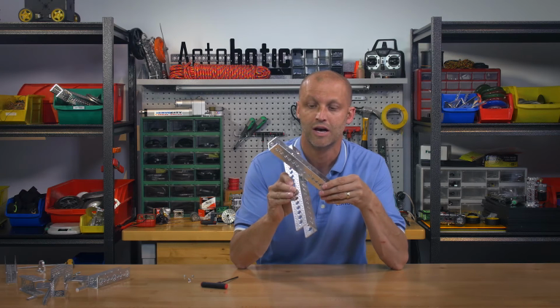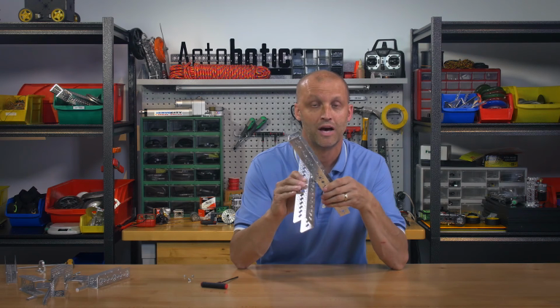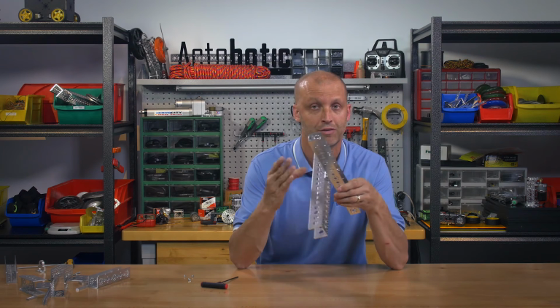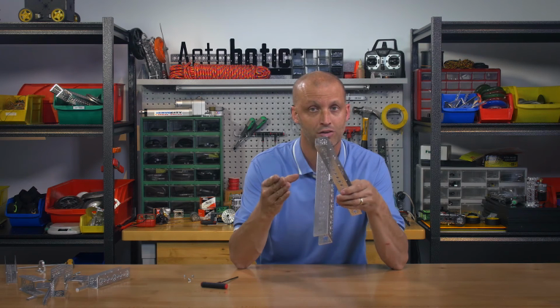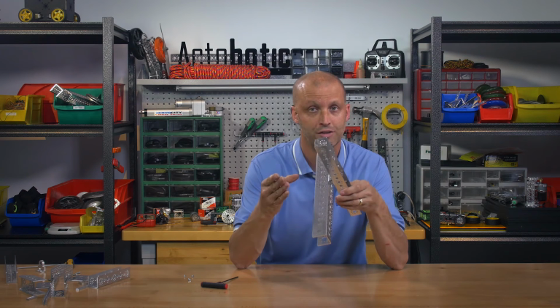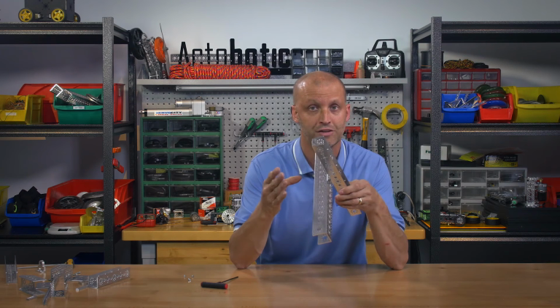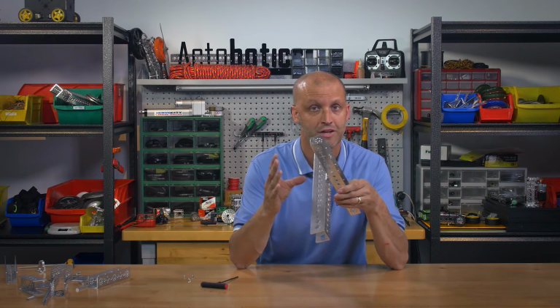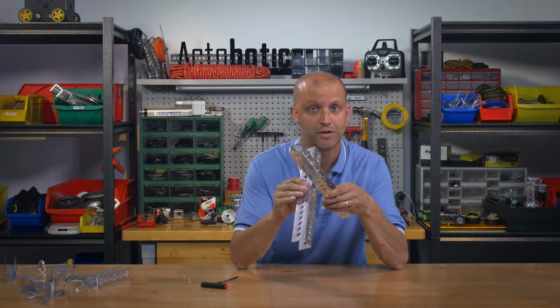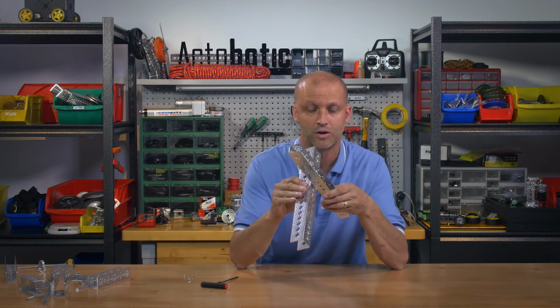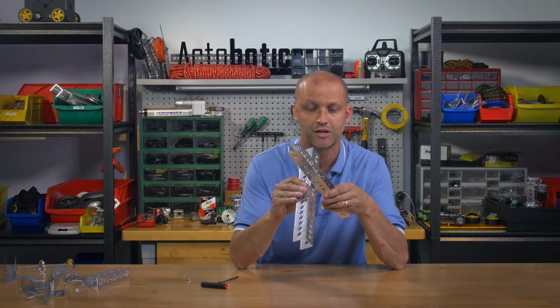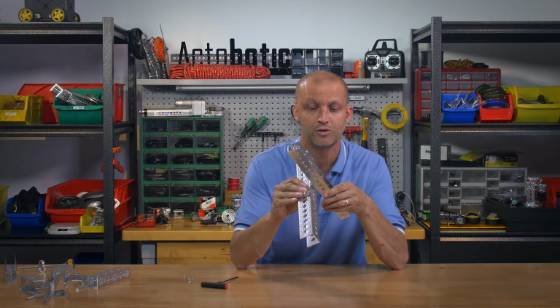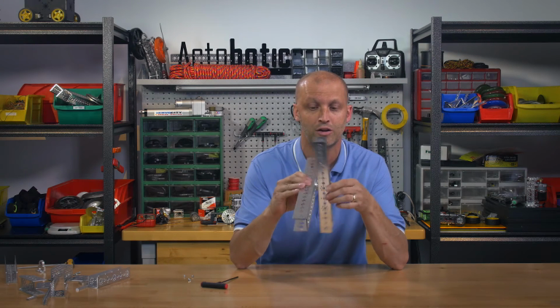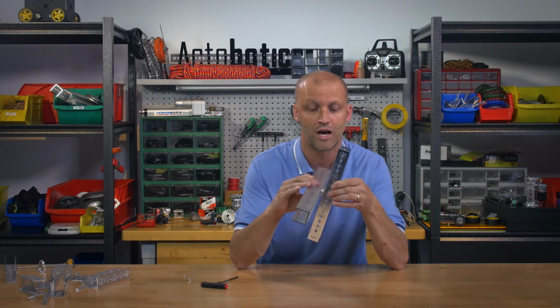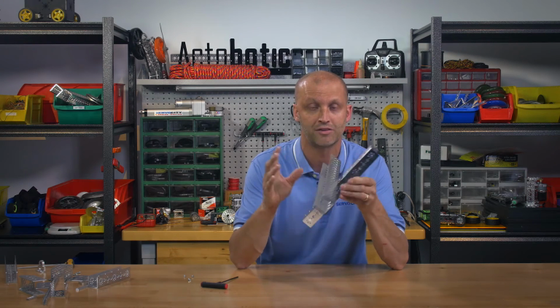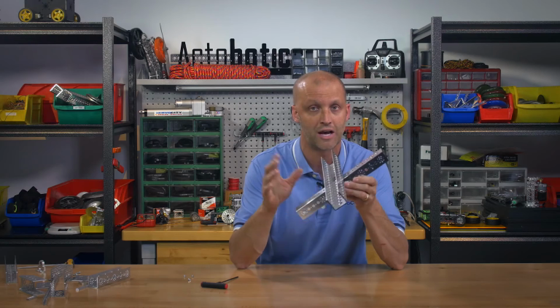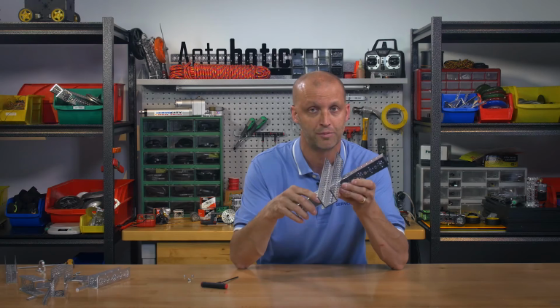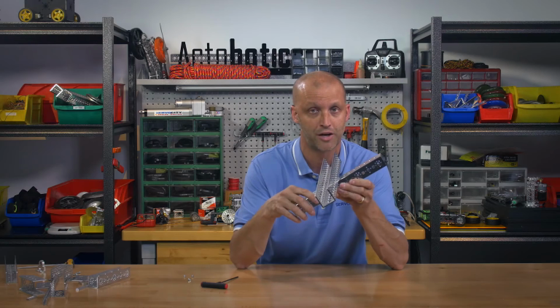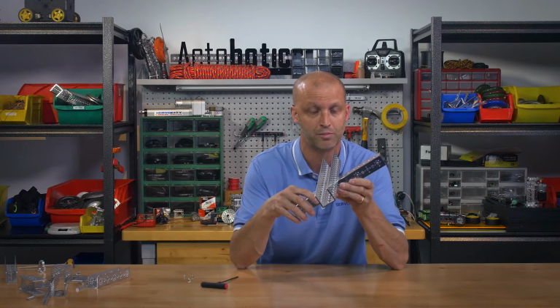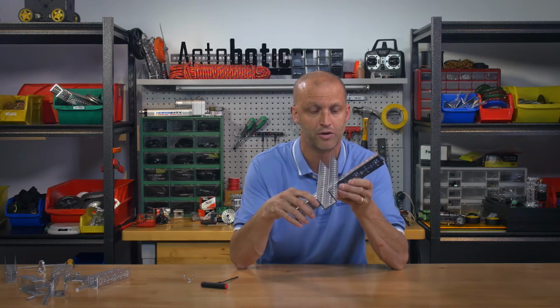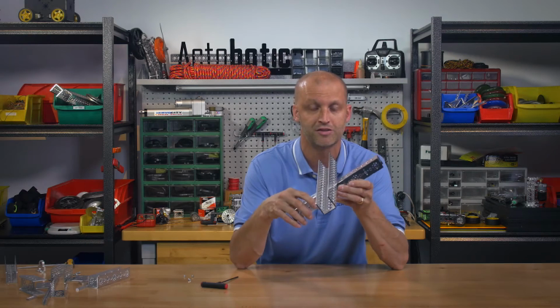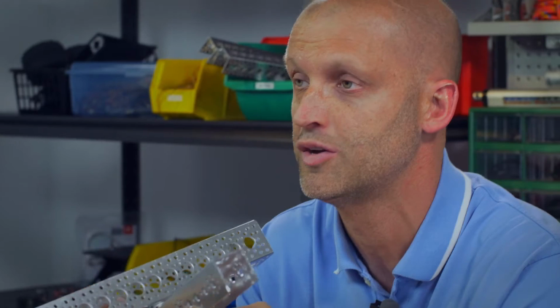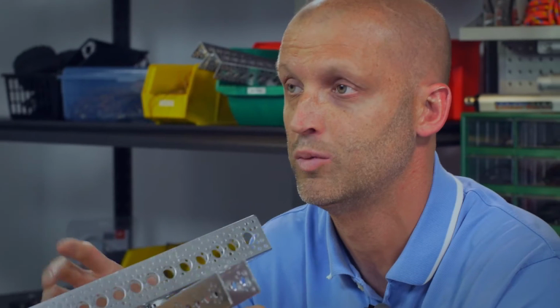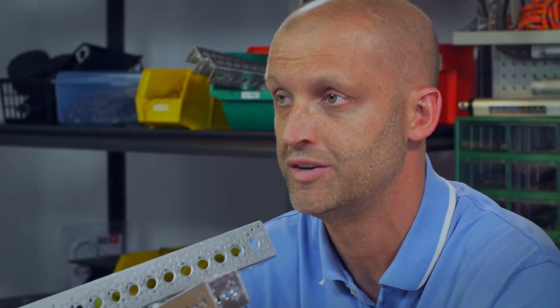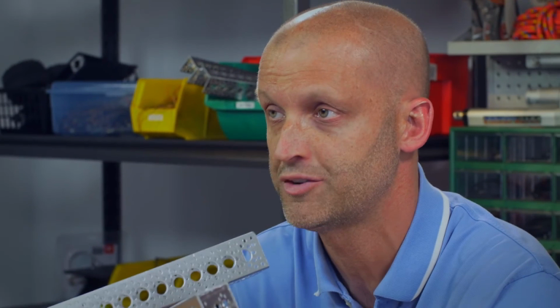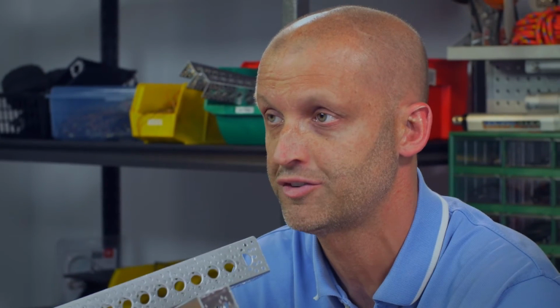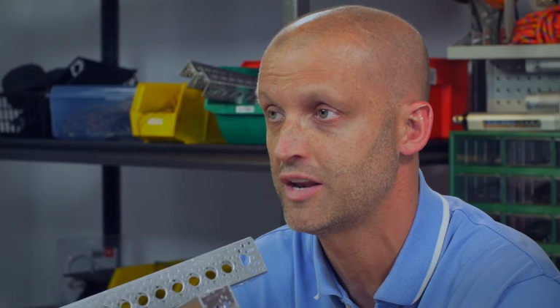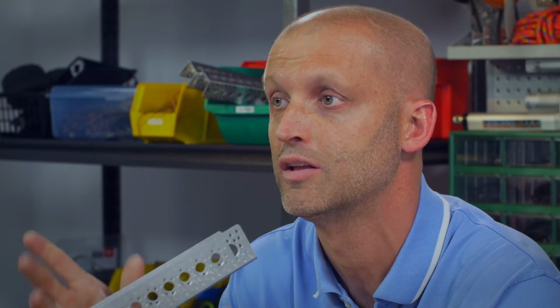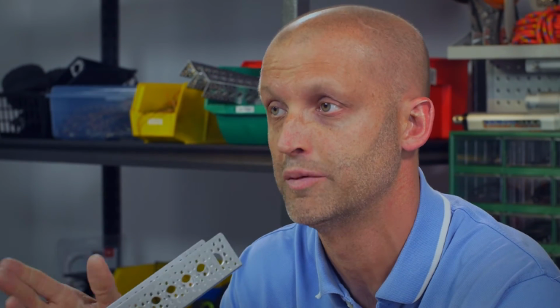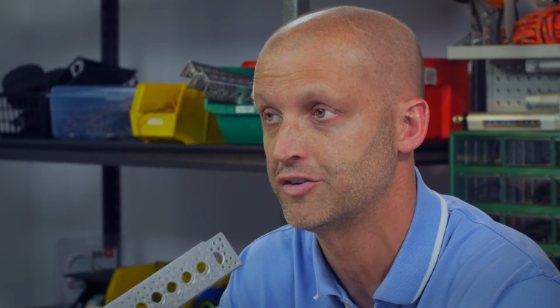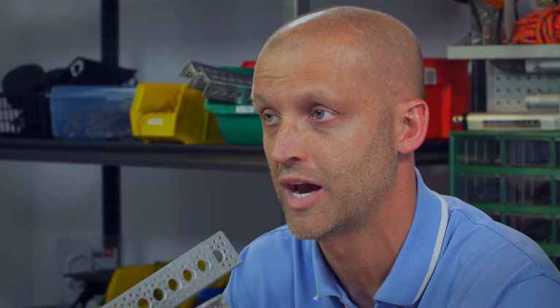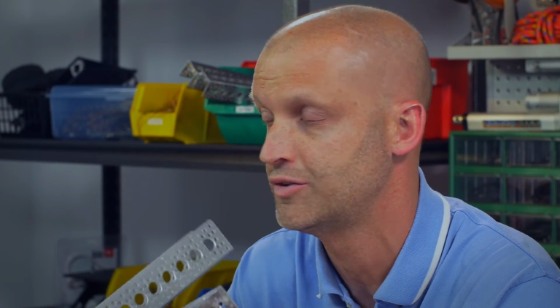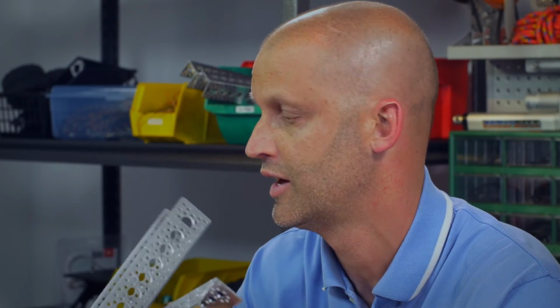Now for those of you that simply want to utilize ActiBotix components with the Tetrix channel, let me show you how to do that.